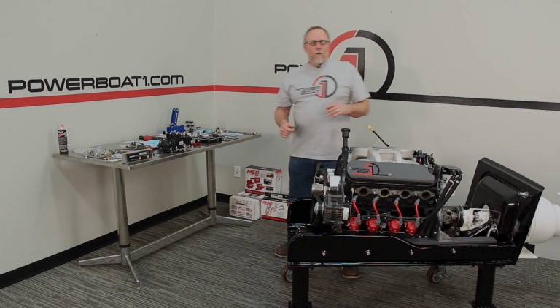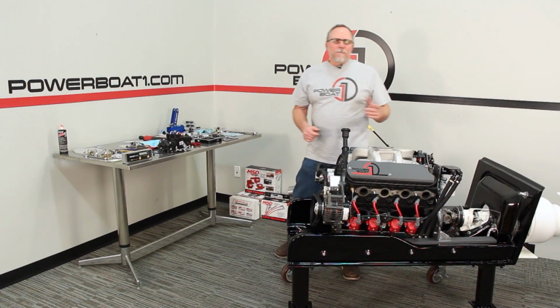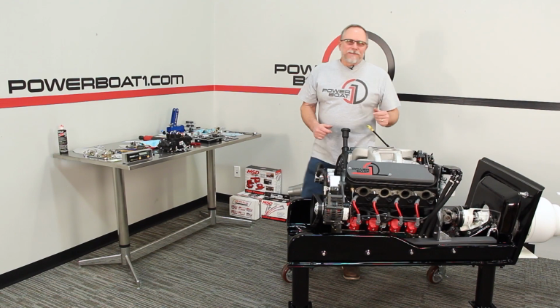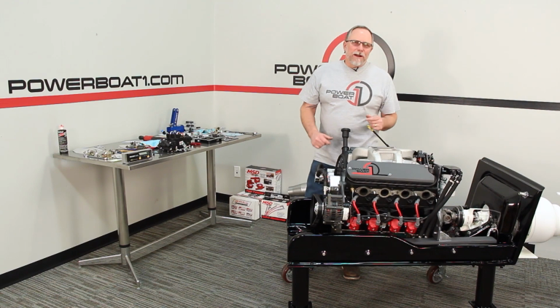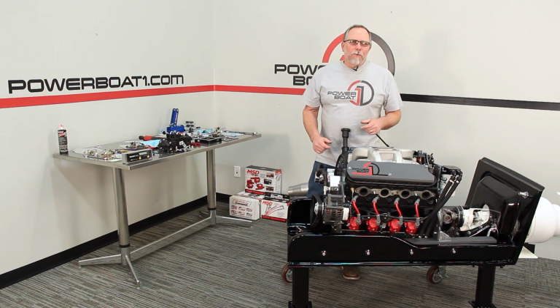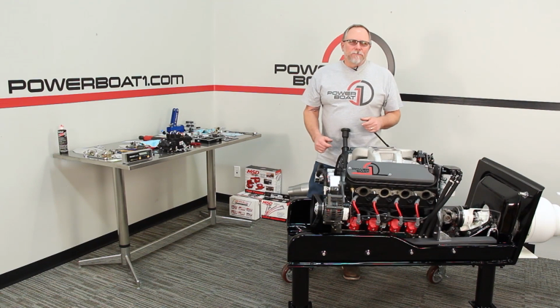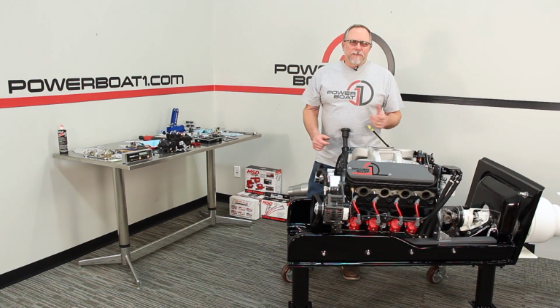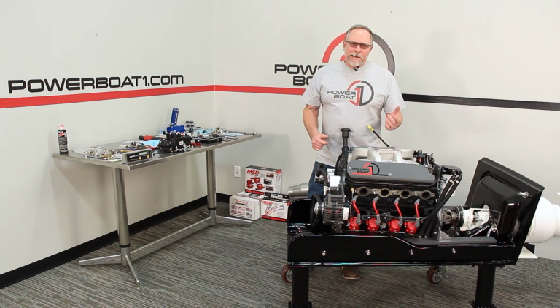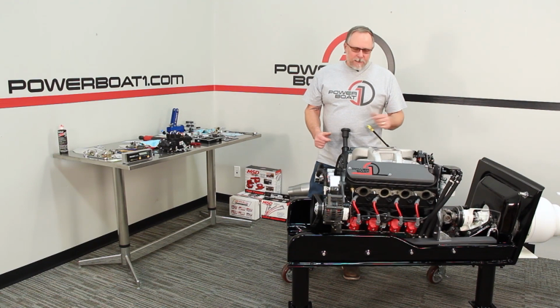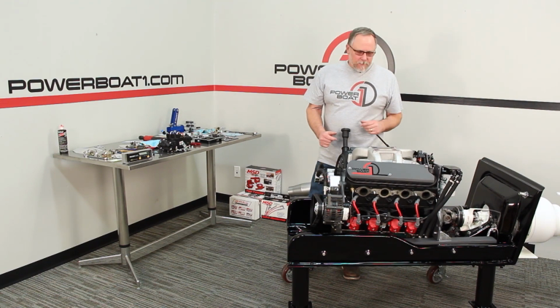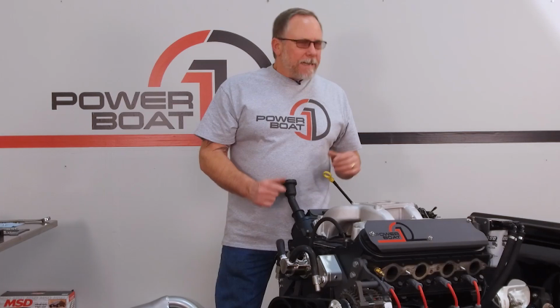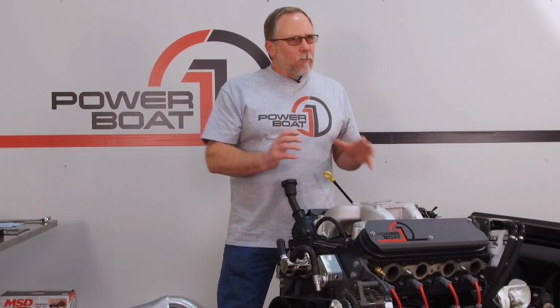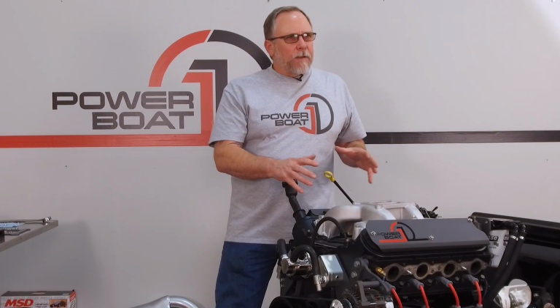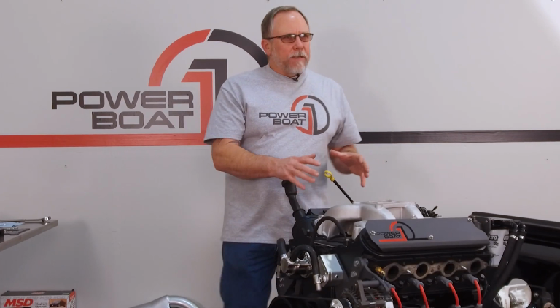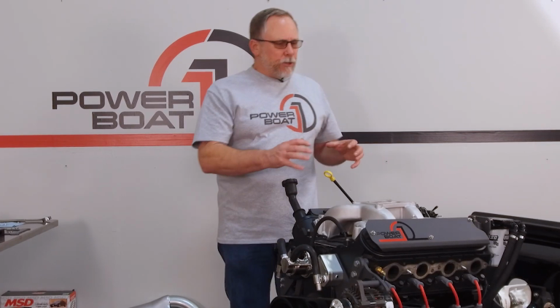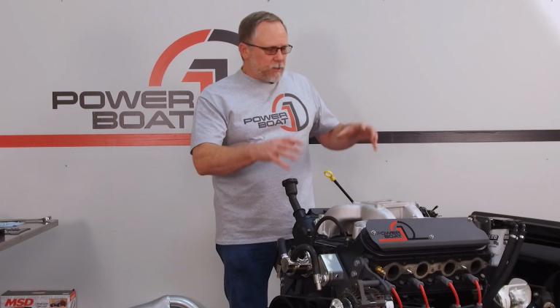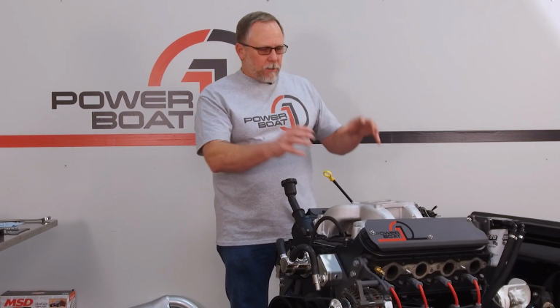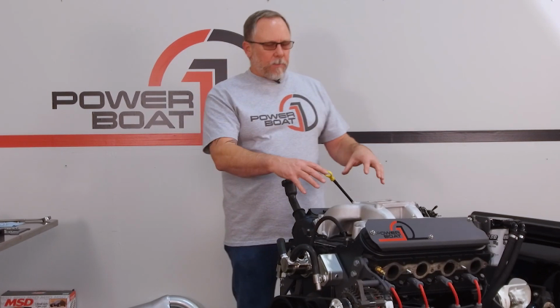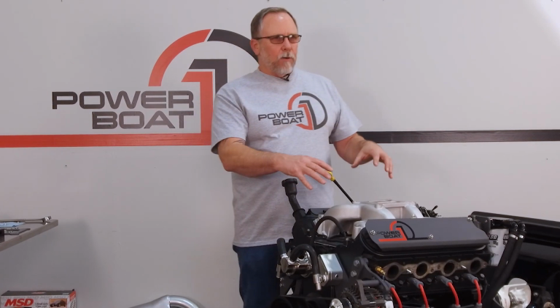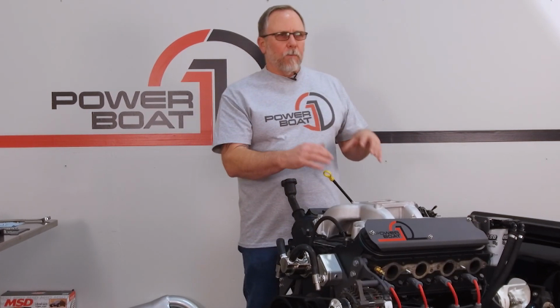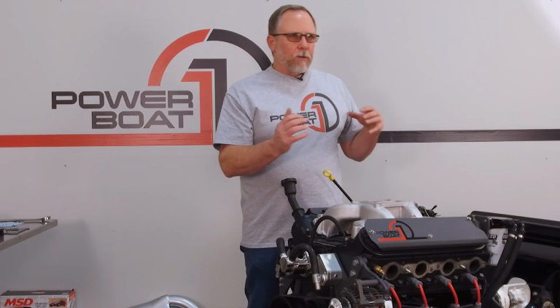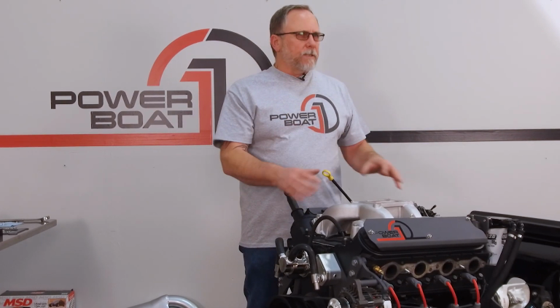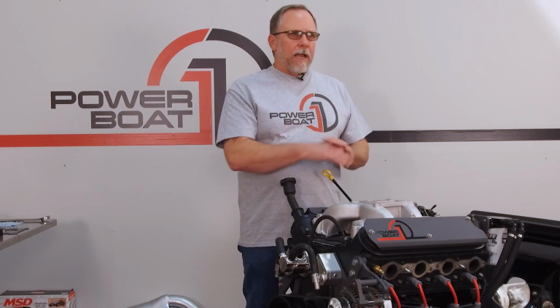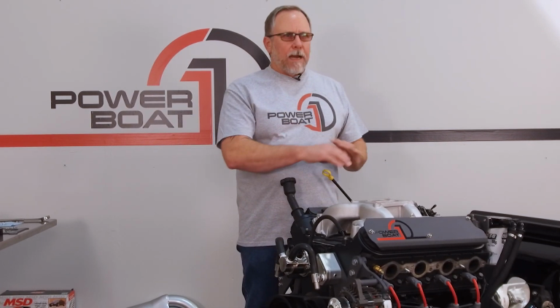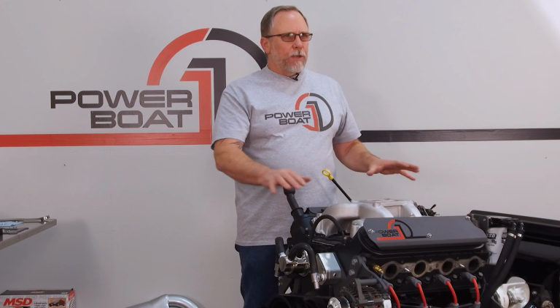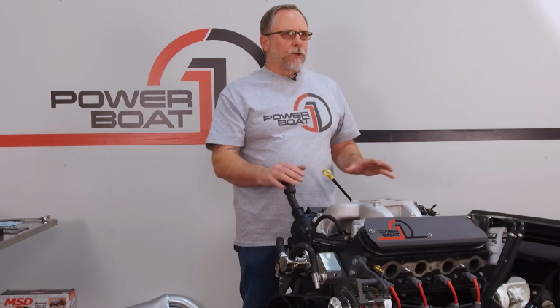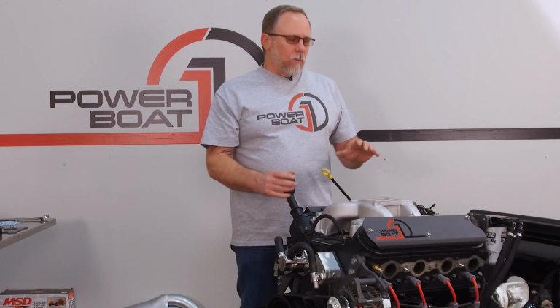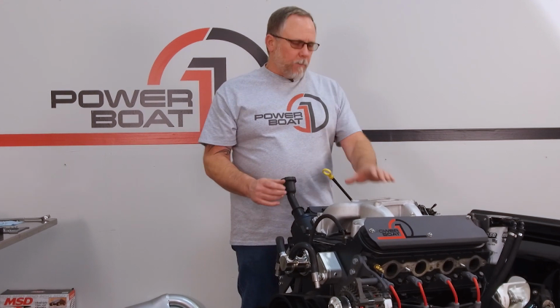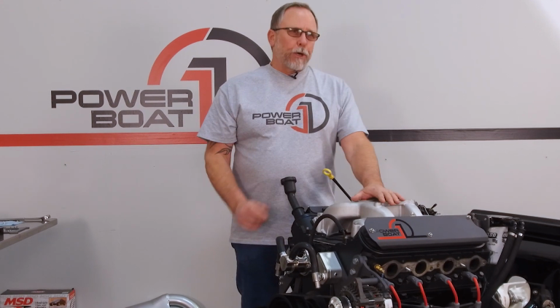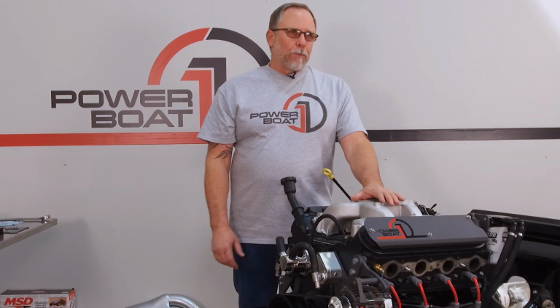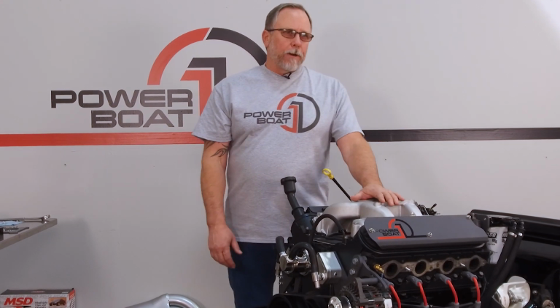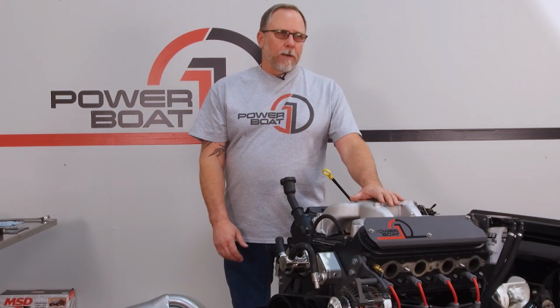Welcome back to PowerBoatOne.com. Now that we've got the engine installed in the boat, rail kits tight, everything's good, we're going to put our carburetor on.